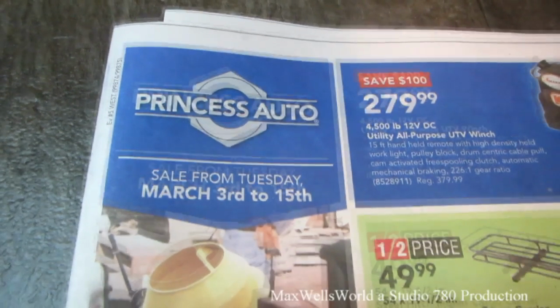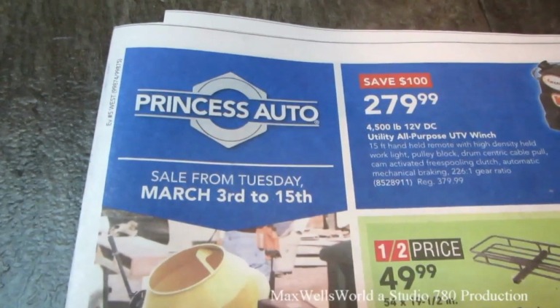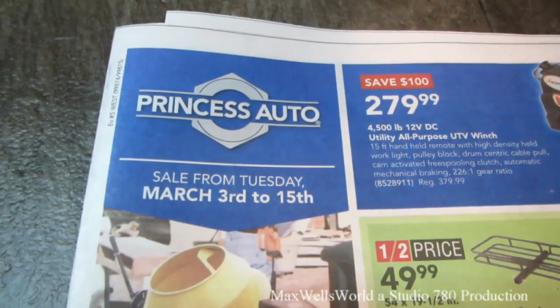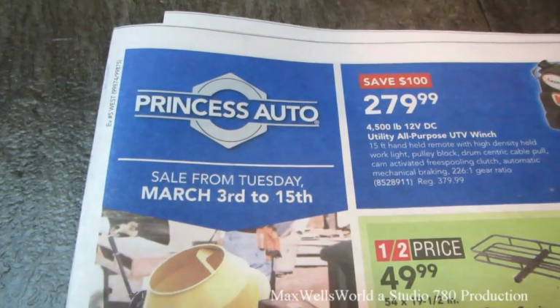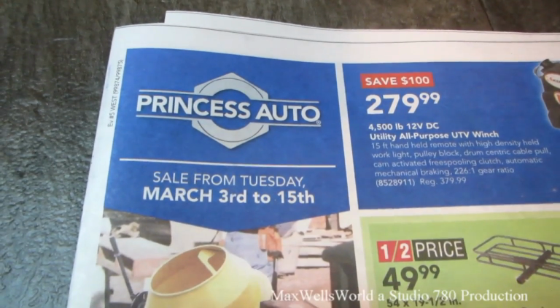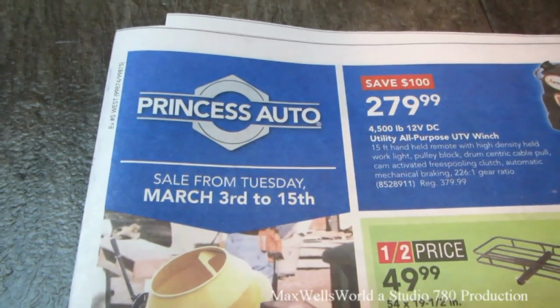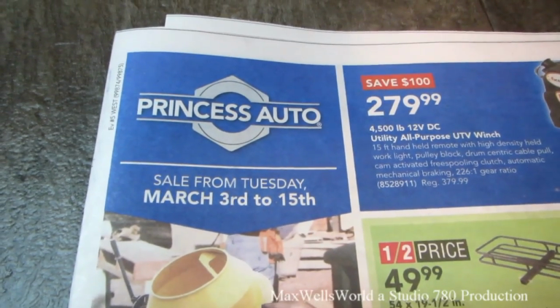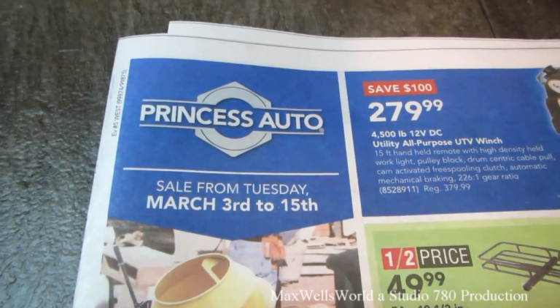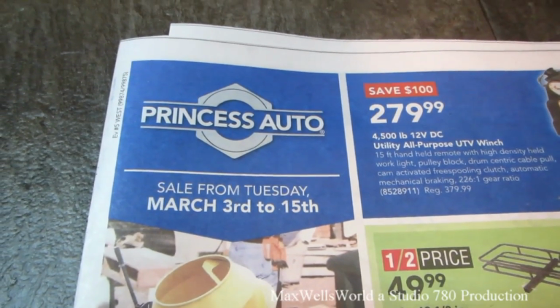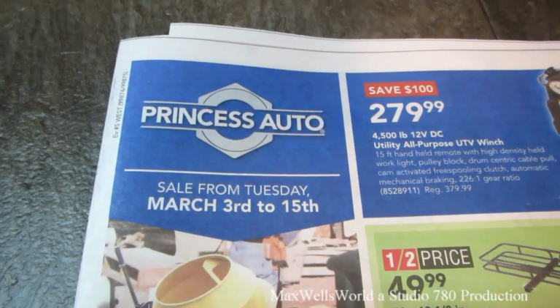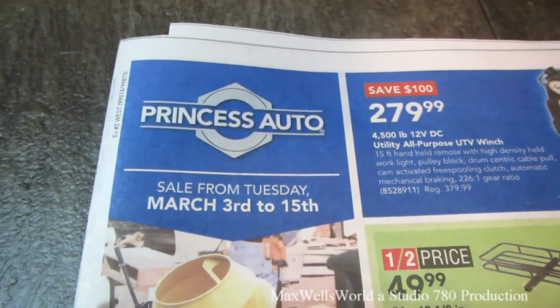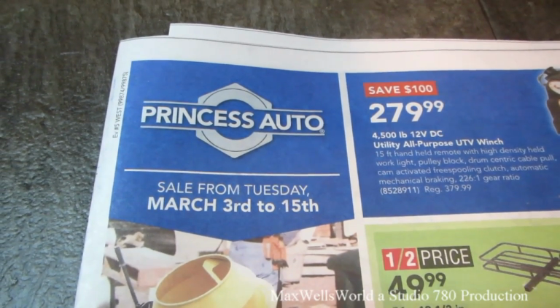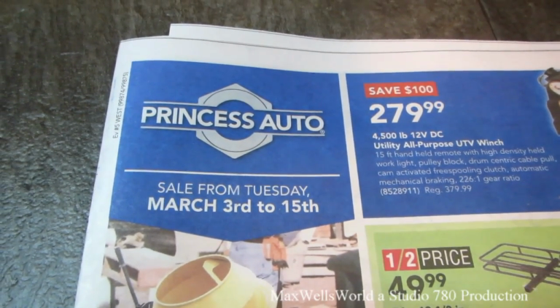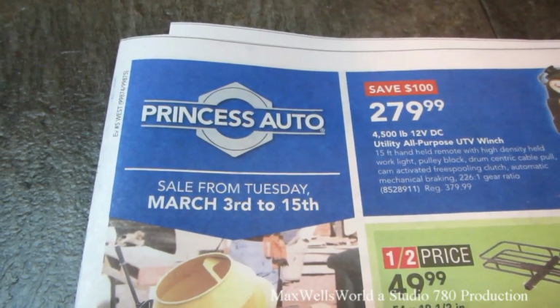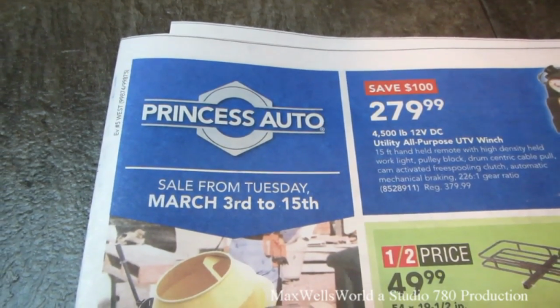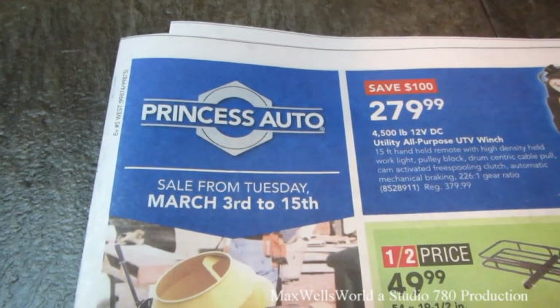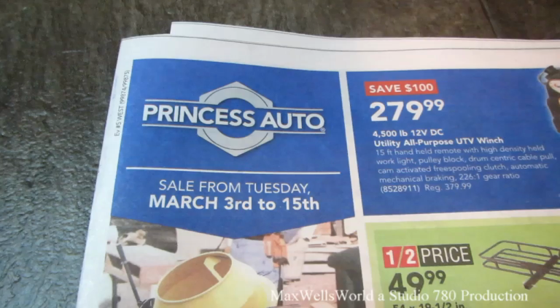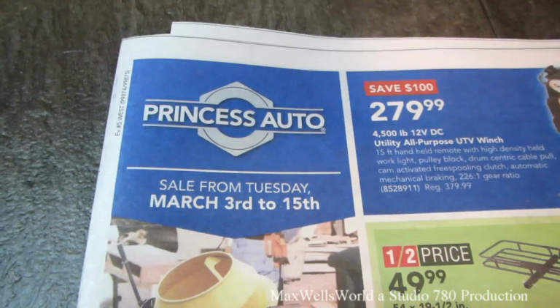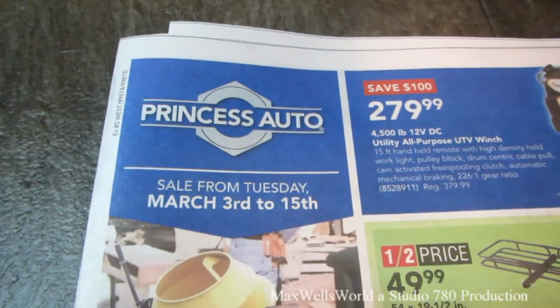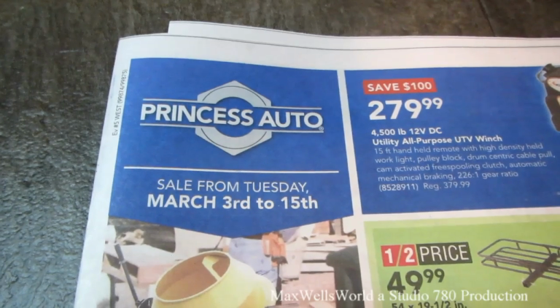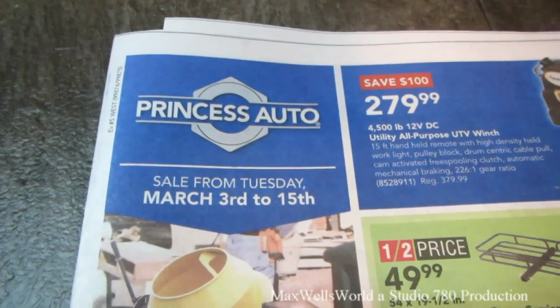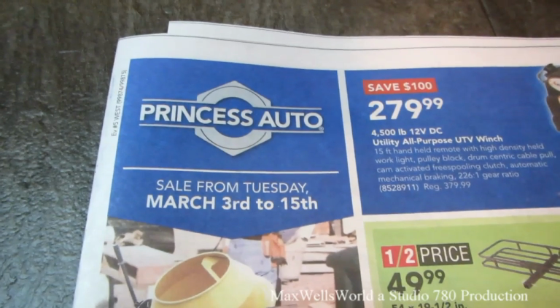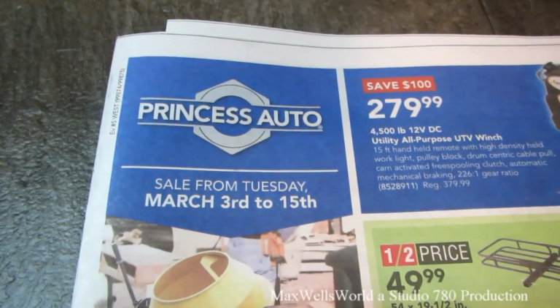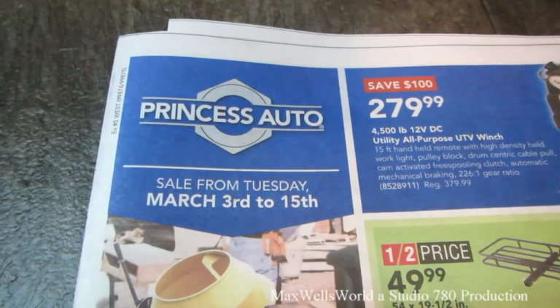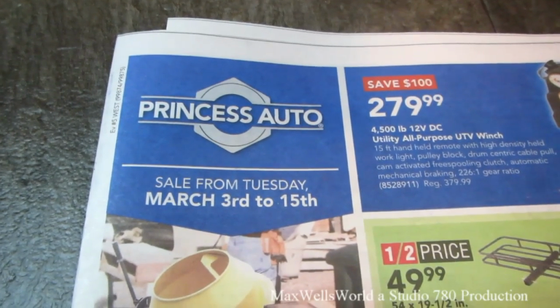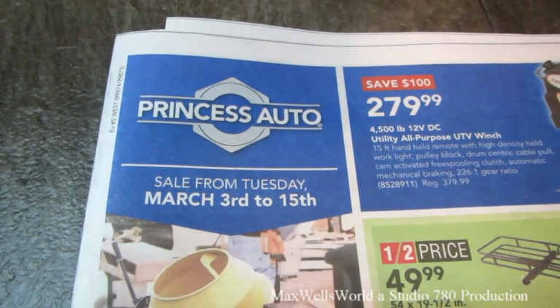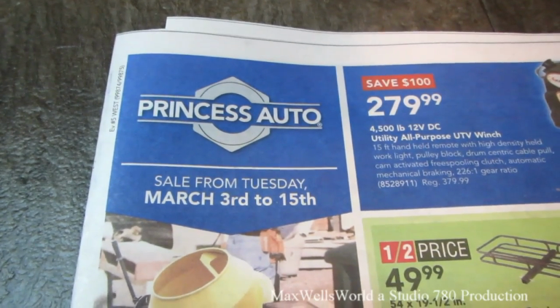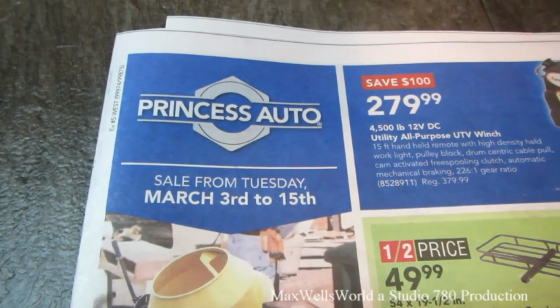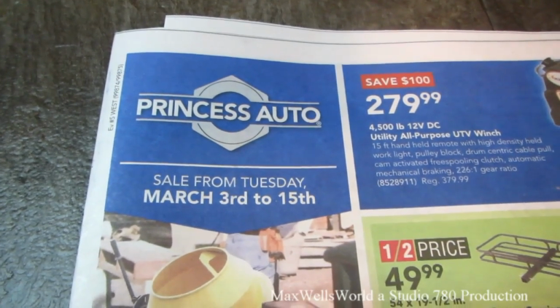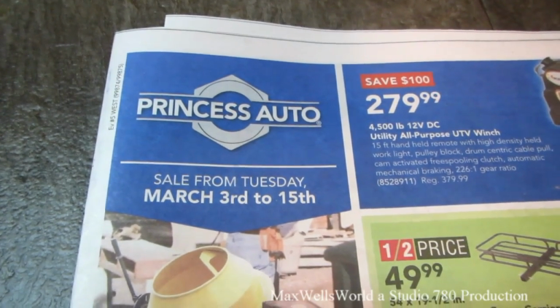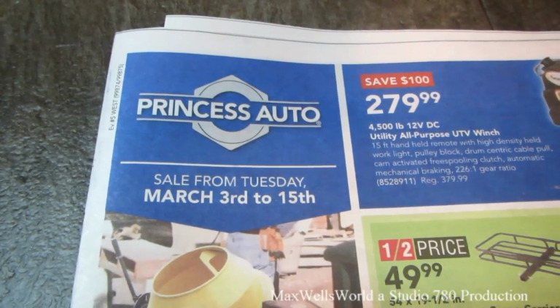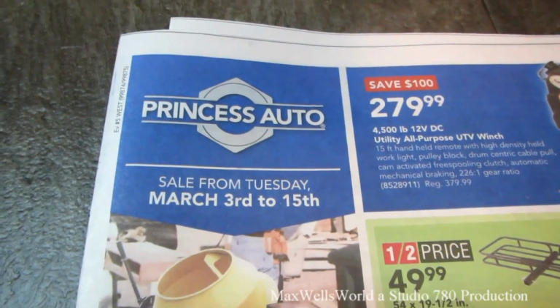This sale starts on Tuesday, March 3rd, and runs all the way until Sunday, March 15th of 2015.